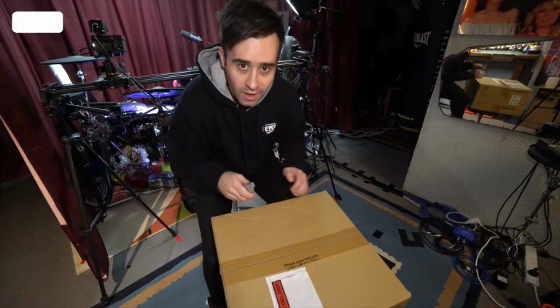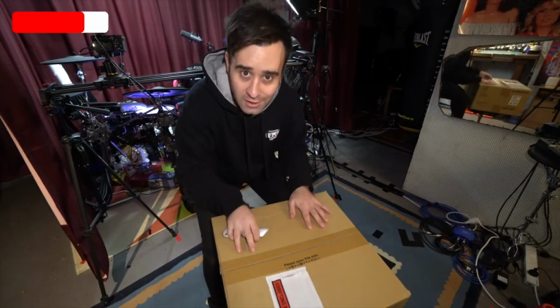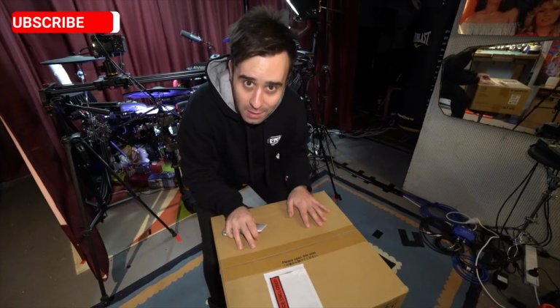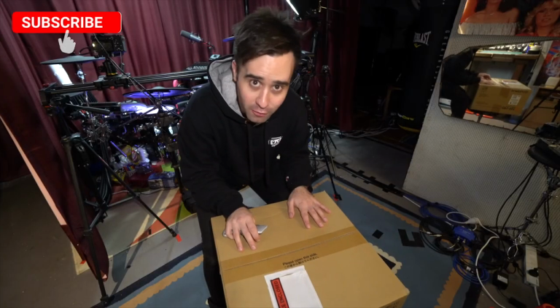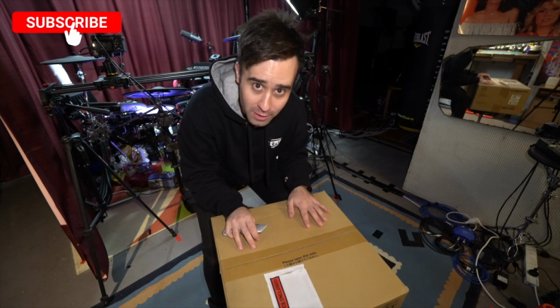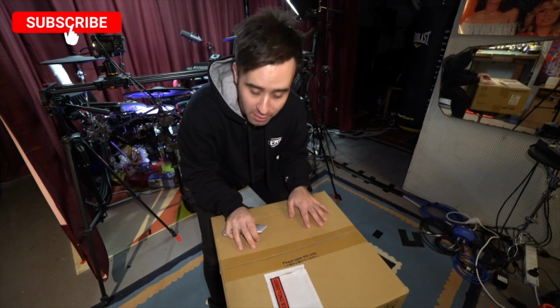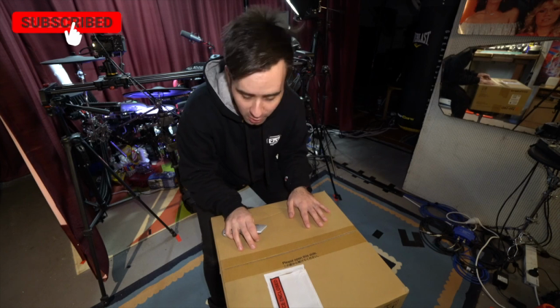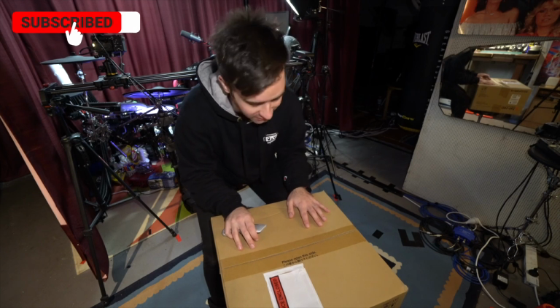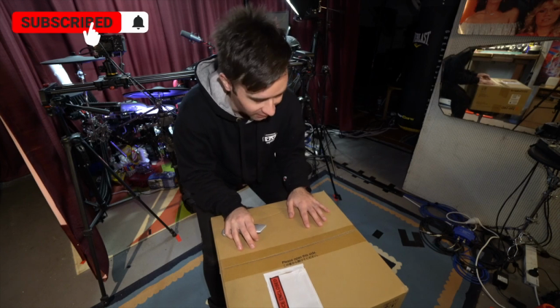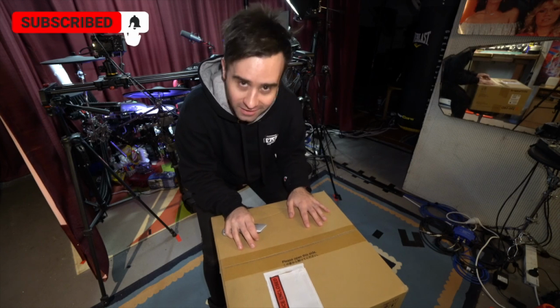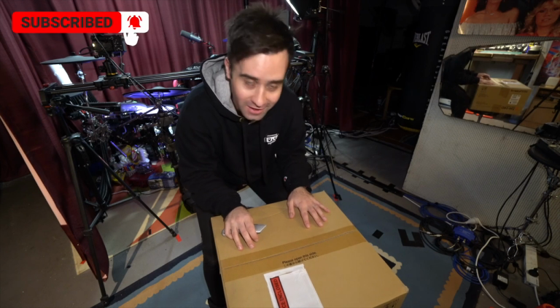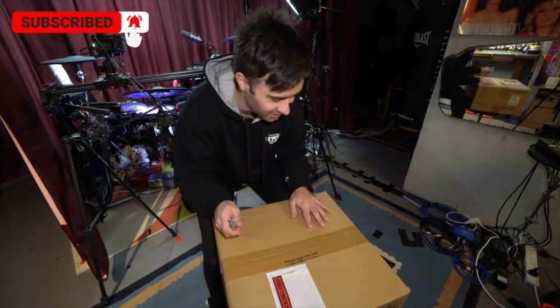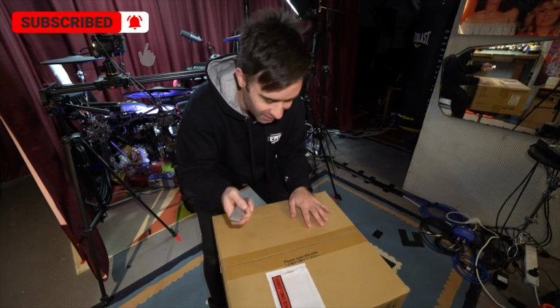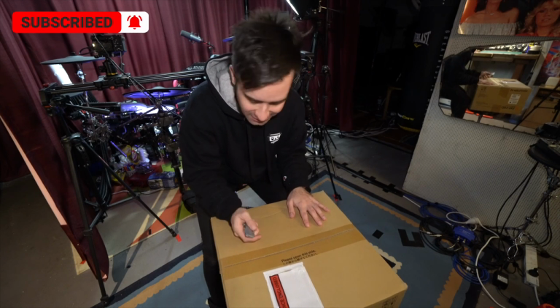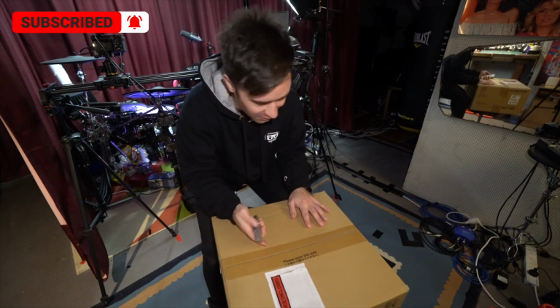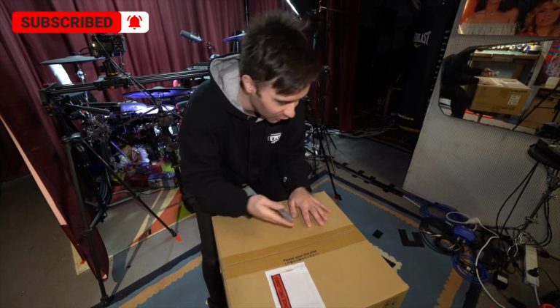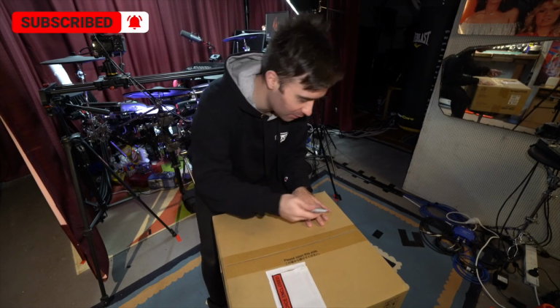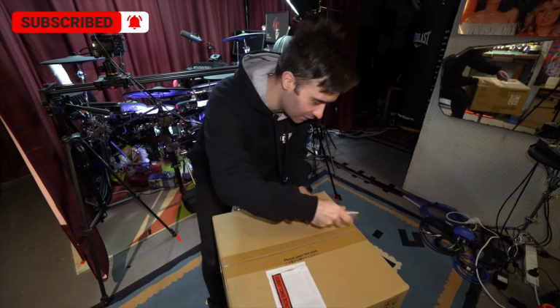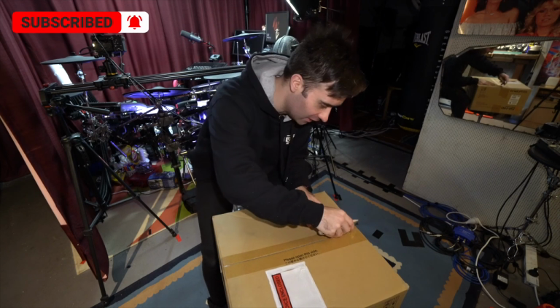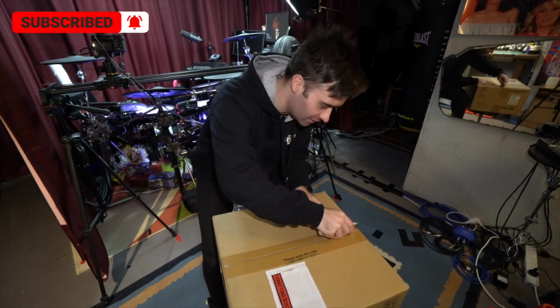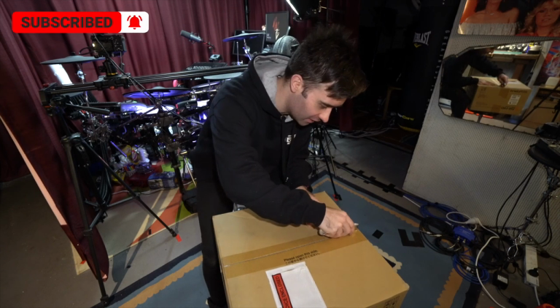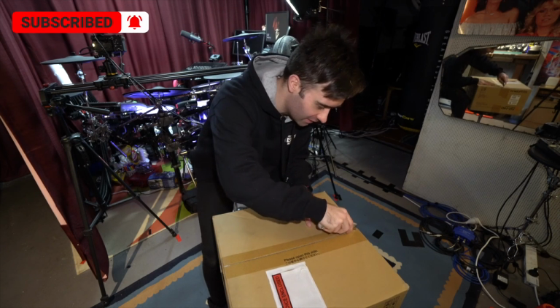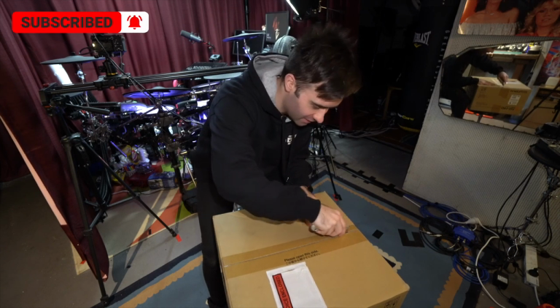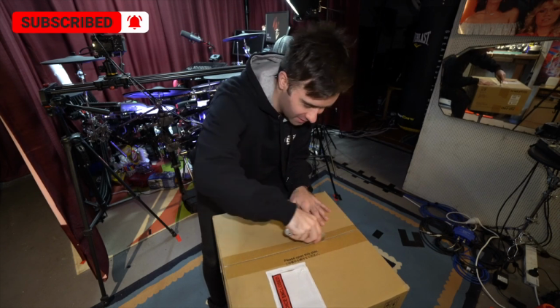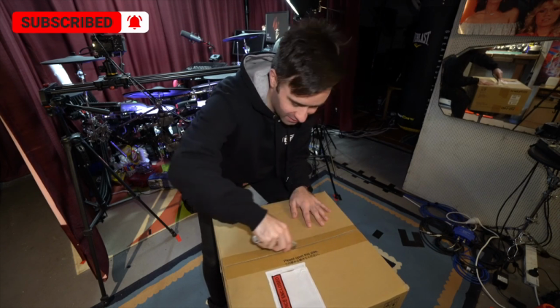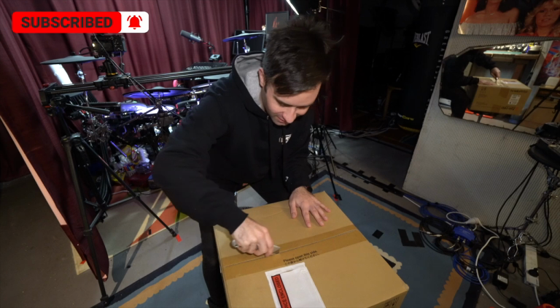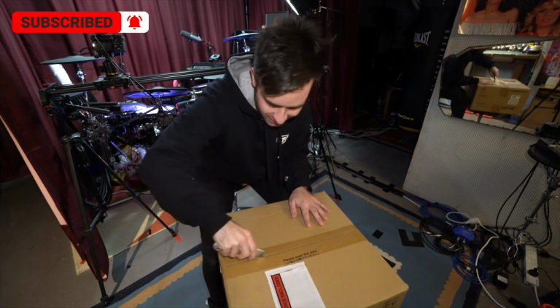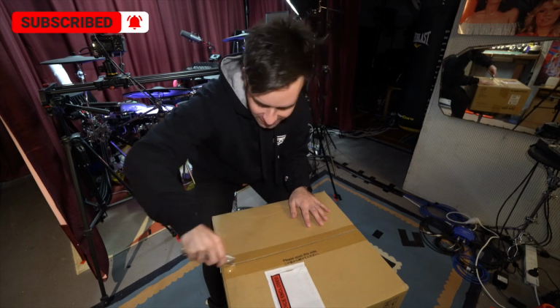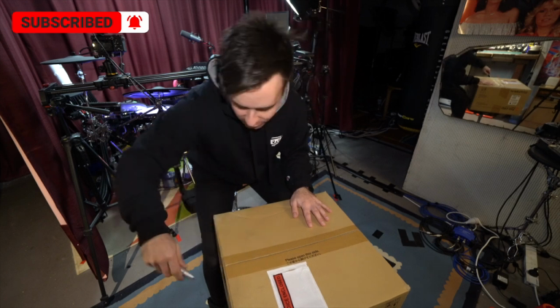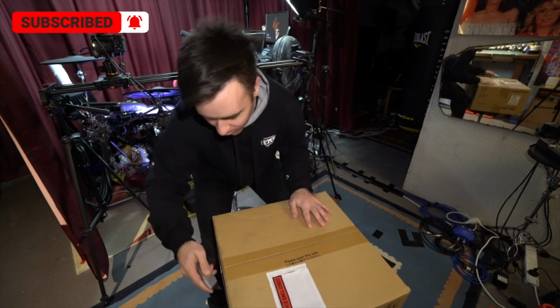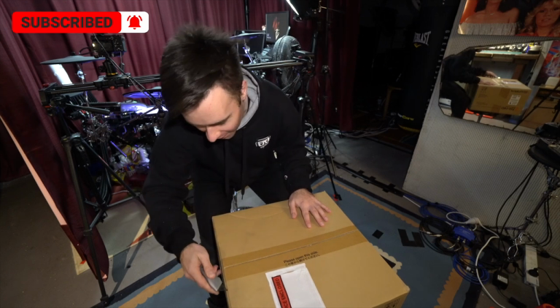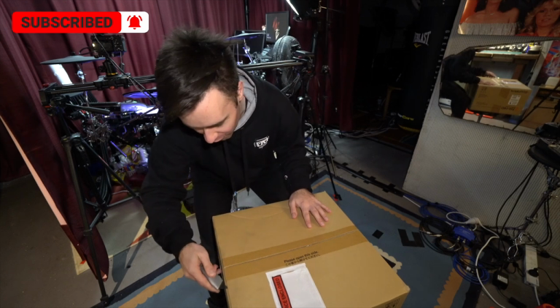It's time for a bit of unboxing. Let's get into it. I'm excited. Let's have a look at what we have.